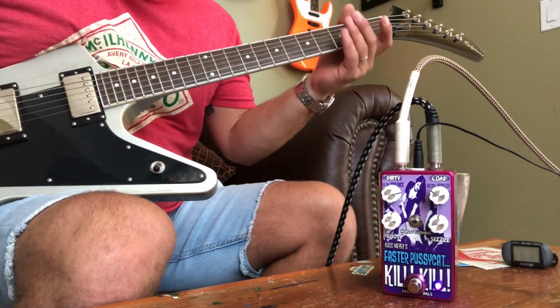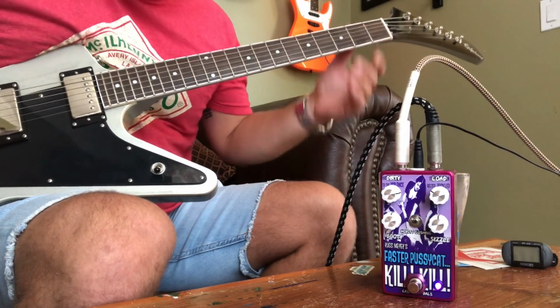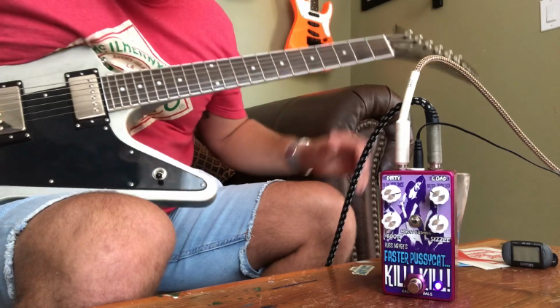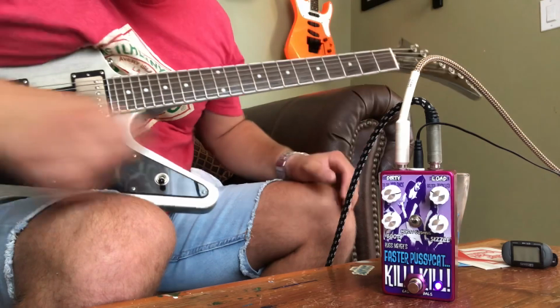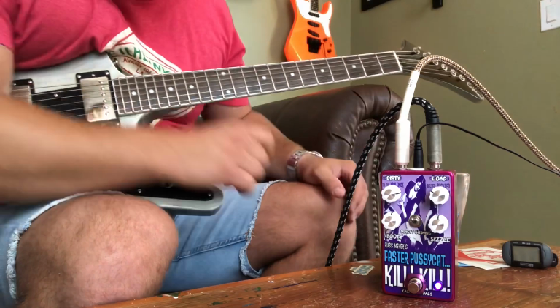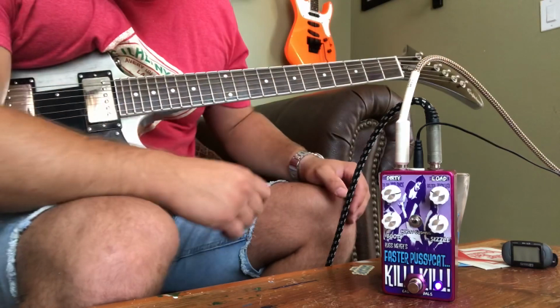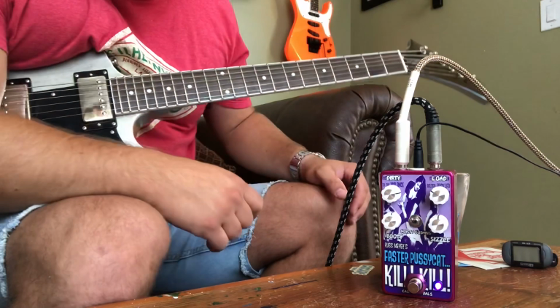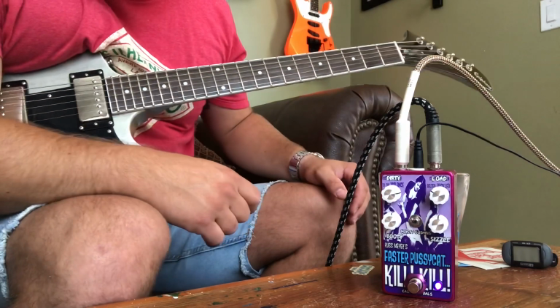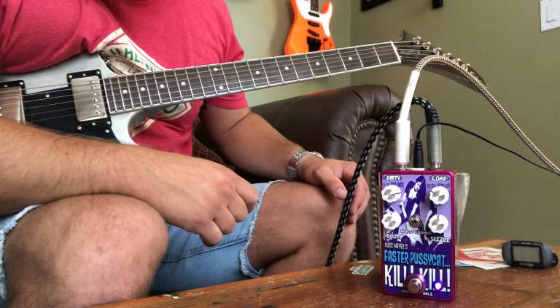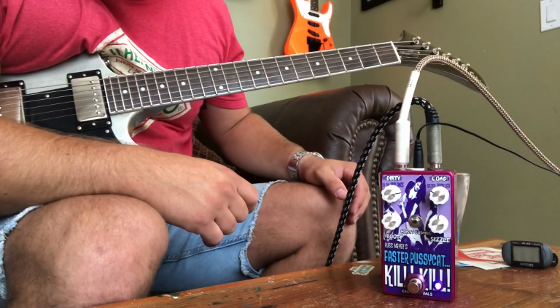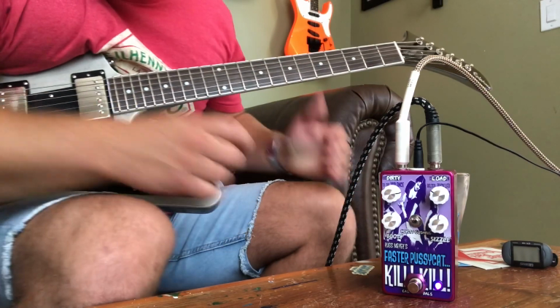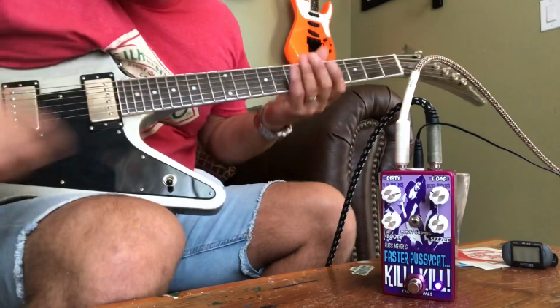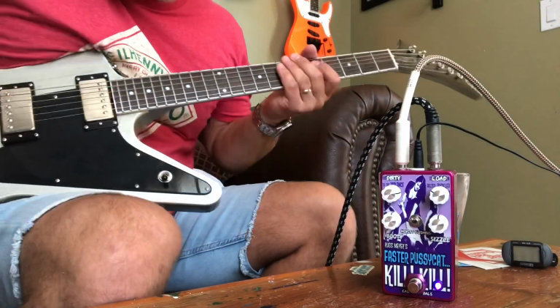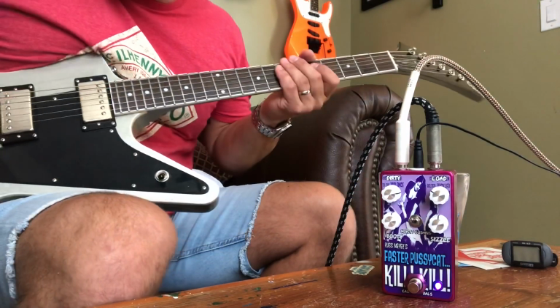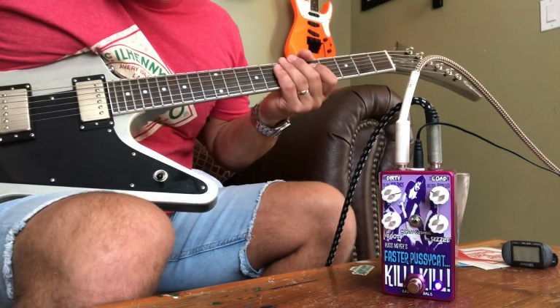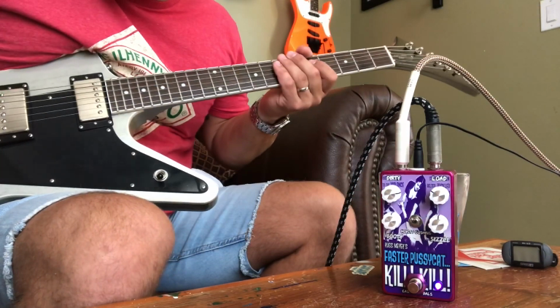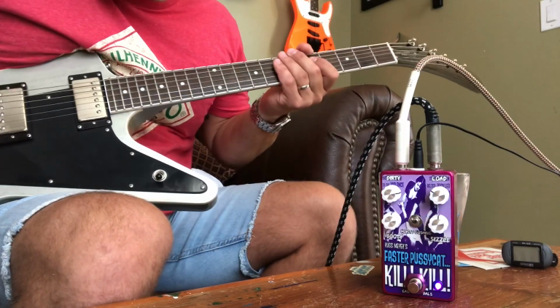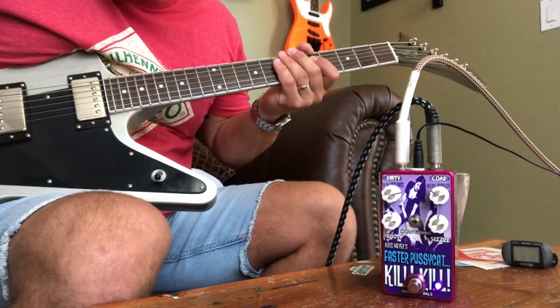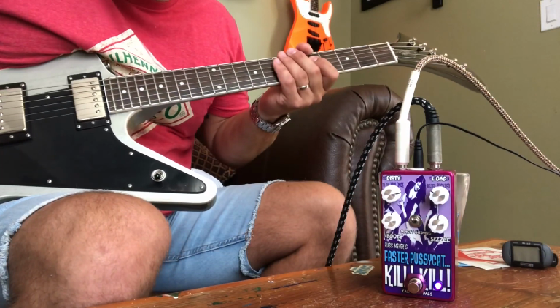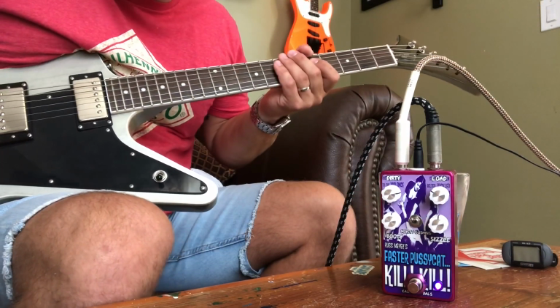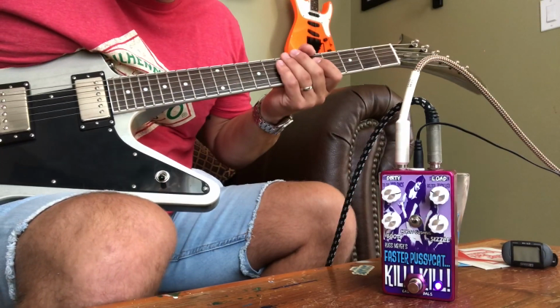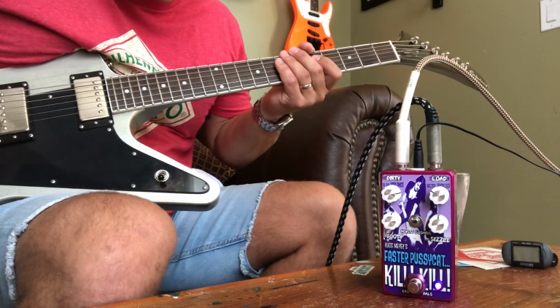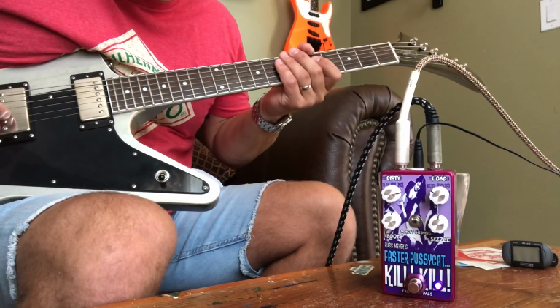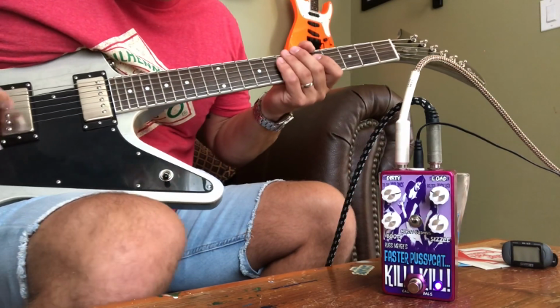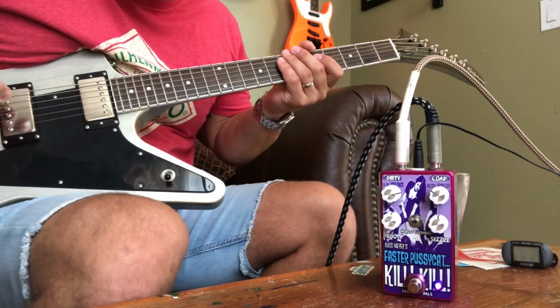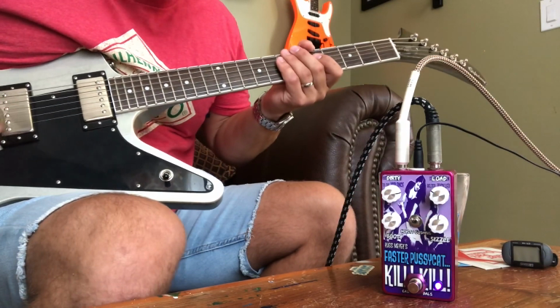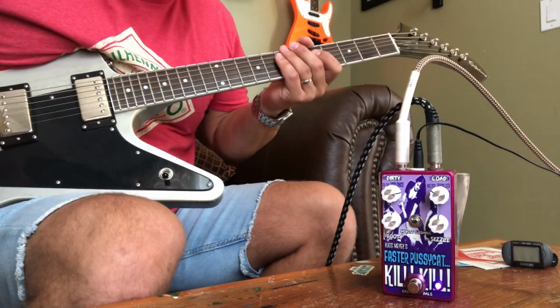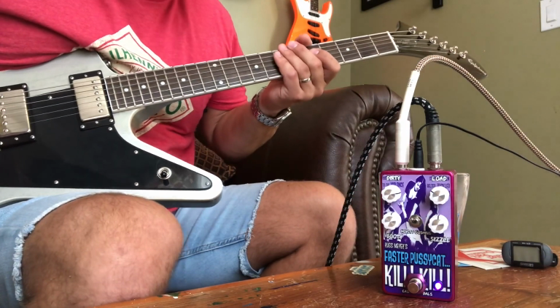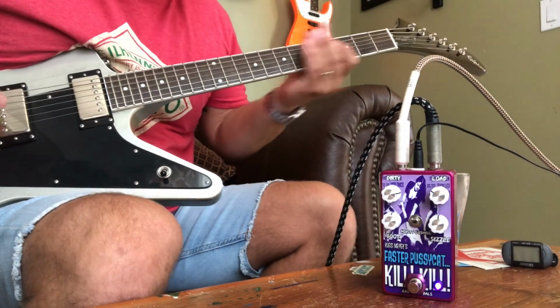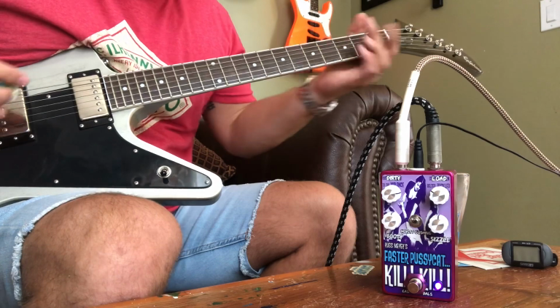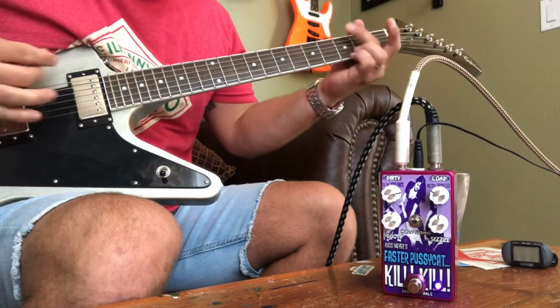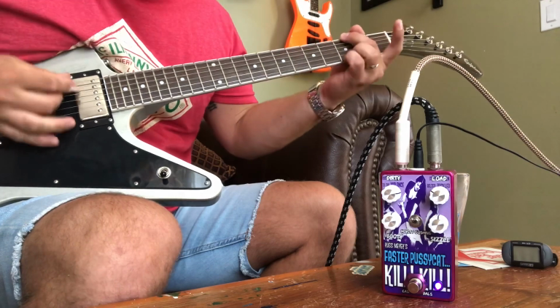As you can see, it's got tons of sustain. I'm going to coil tap the bridge pickup so you can hear that.